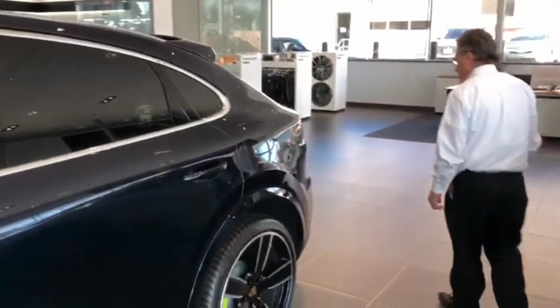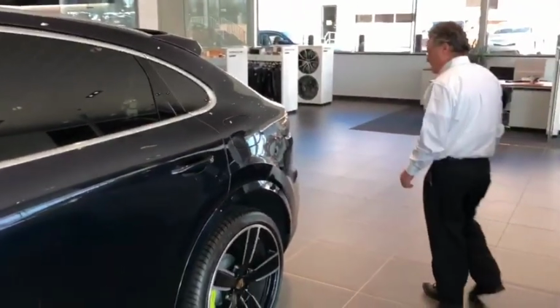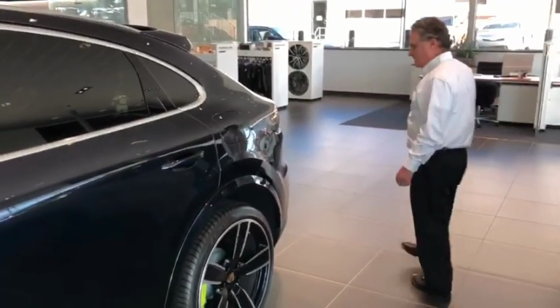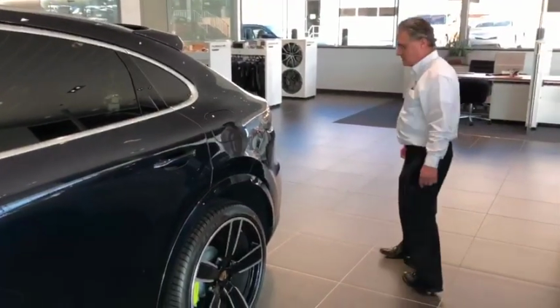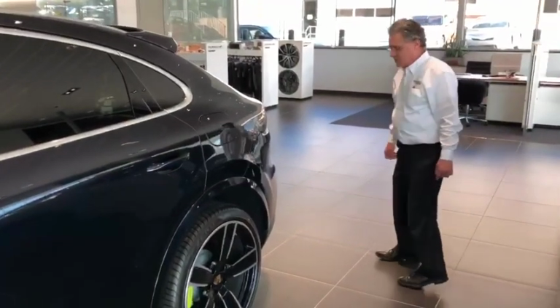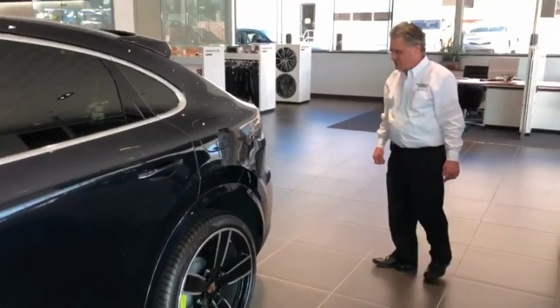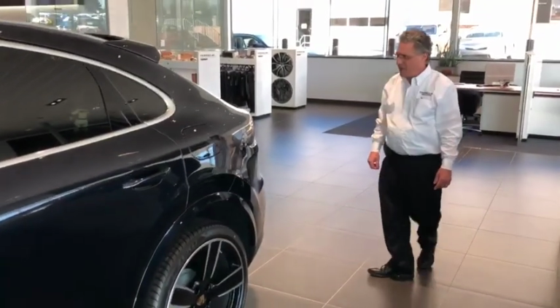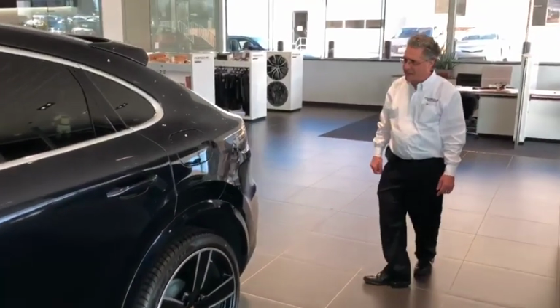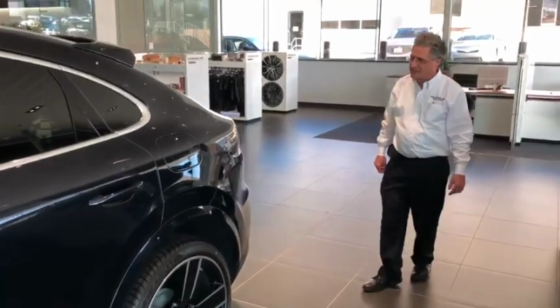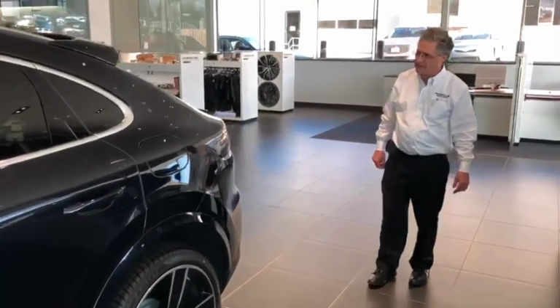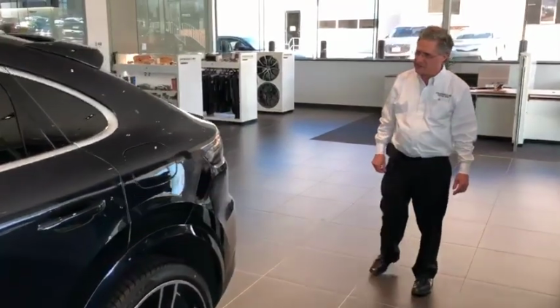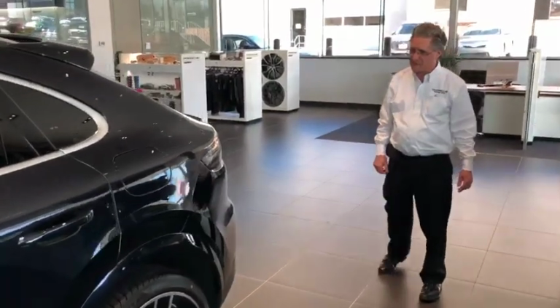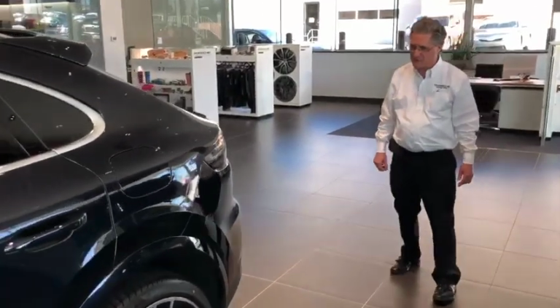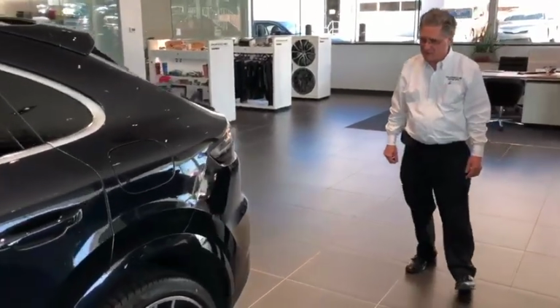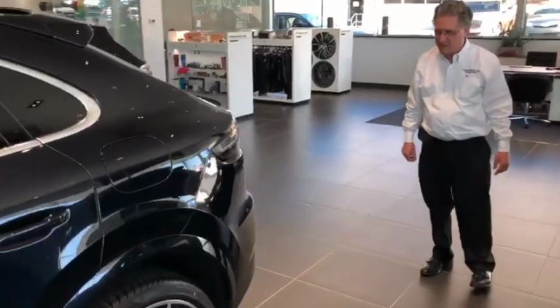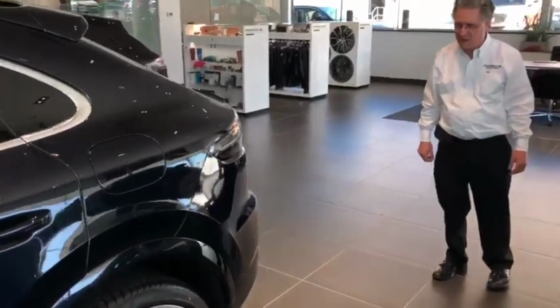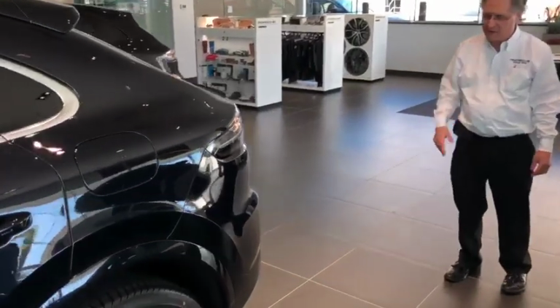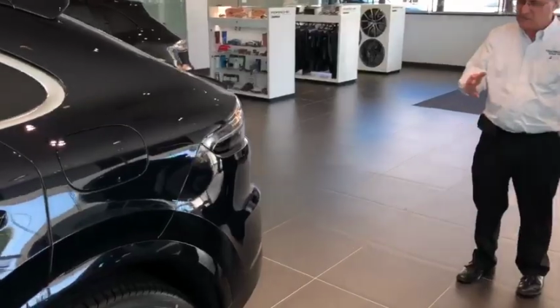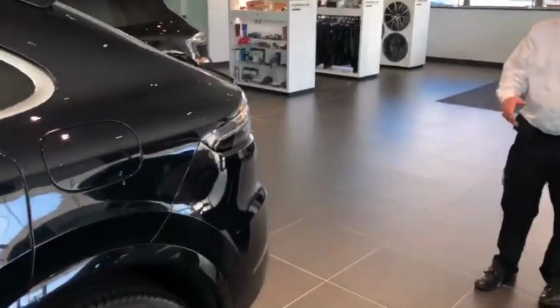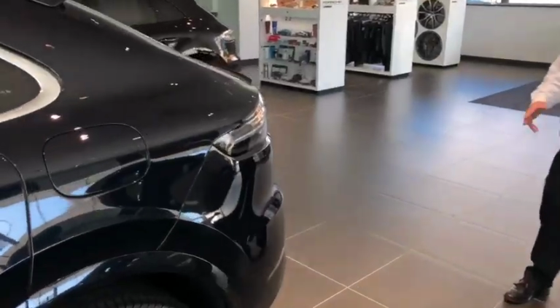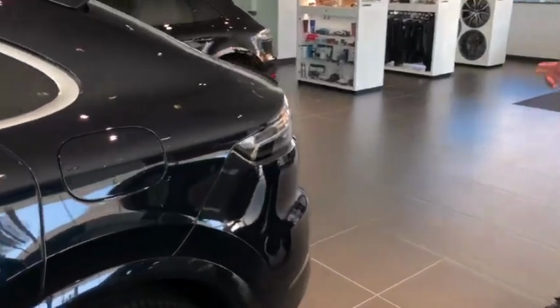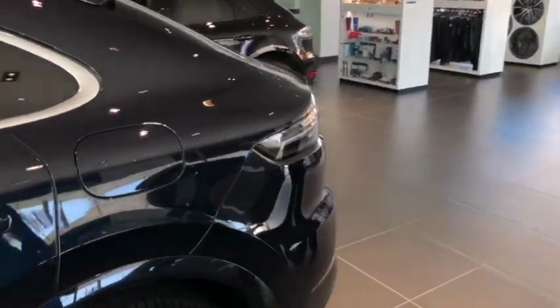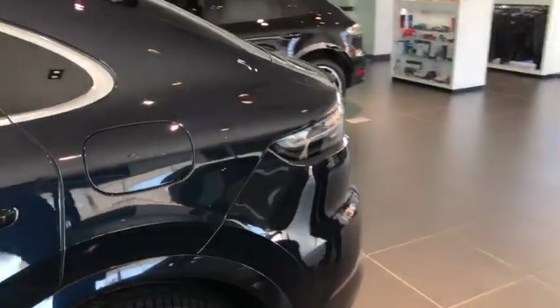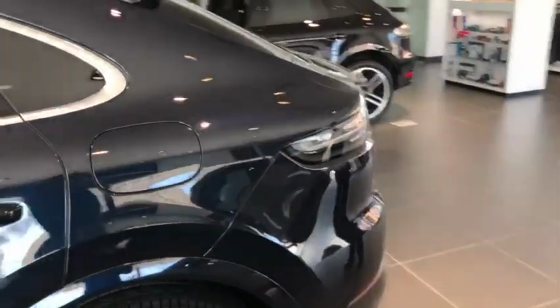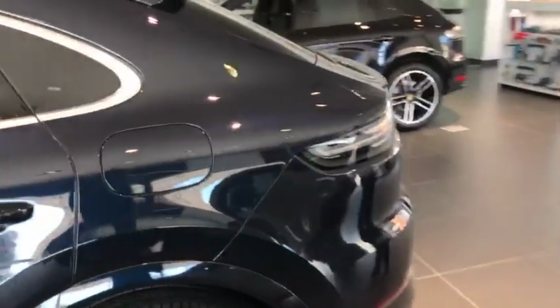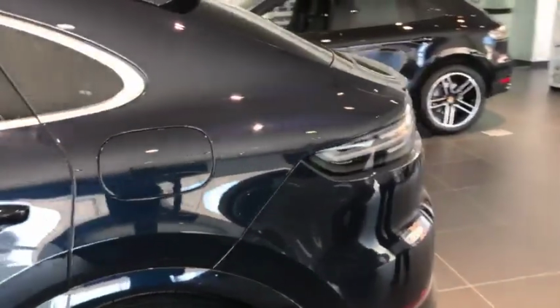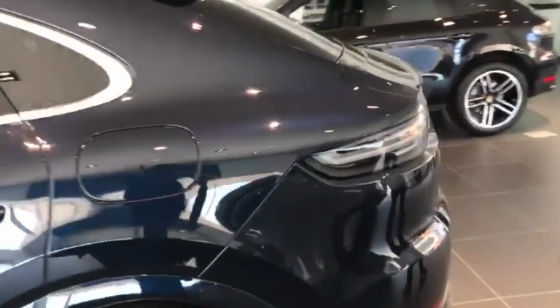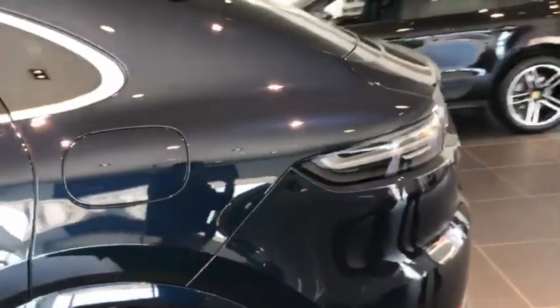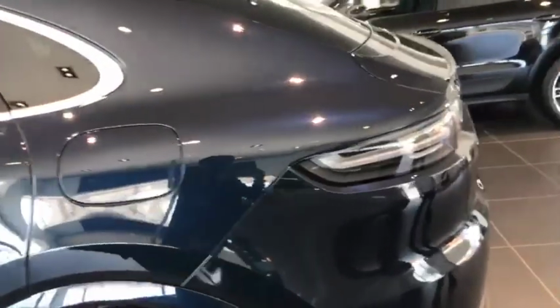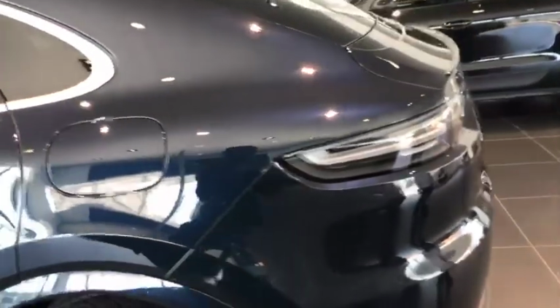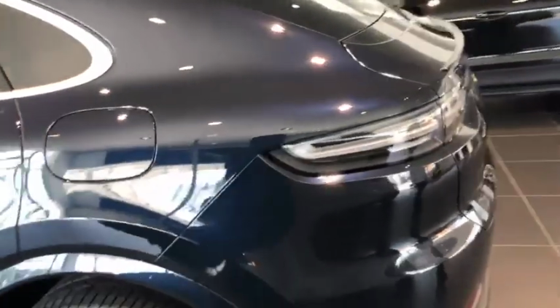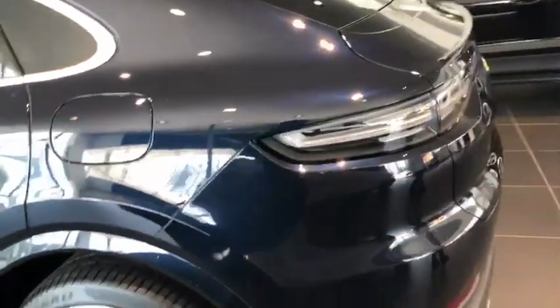And to accent the silver trim and the other highlights in the wheels, I have the clear taillights.